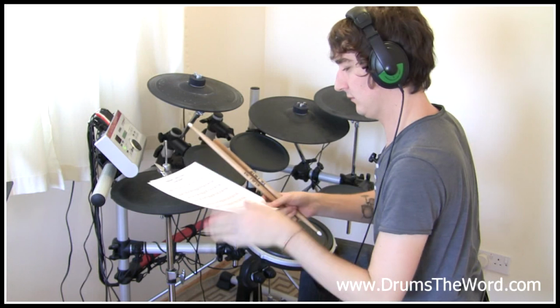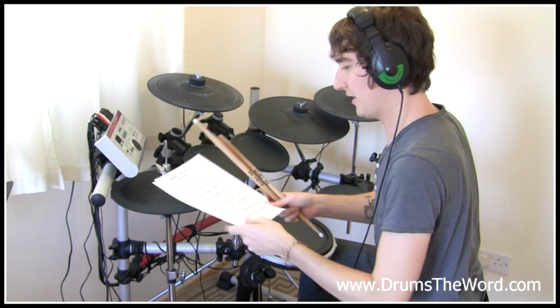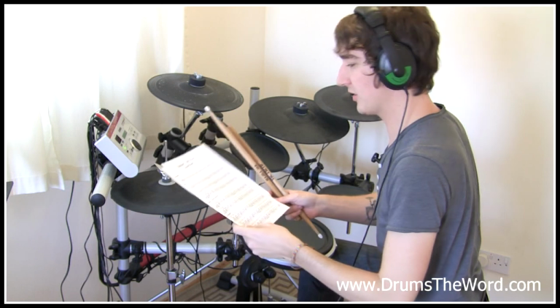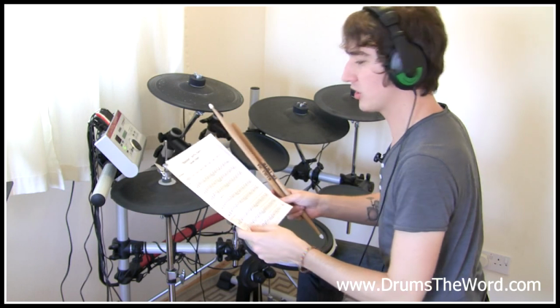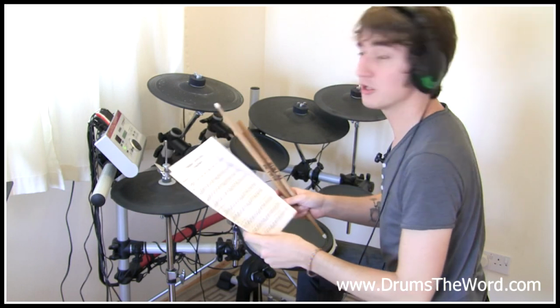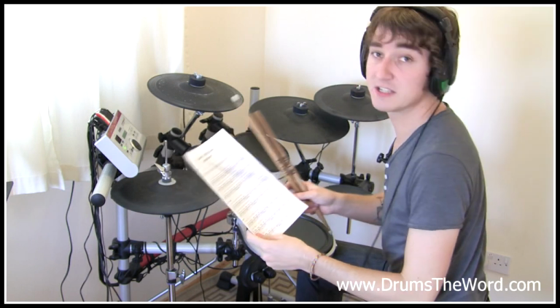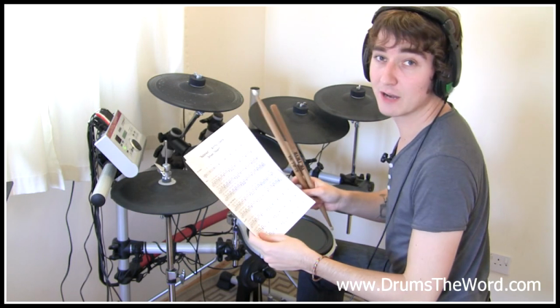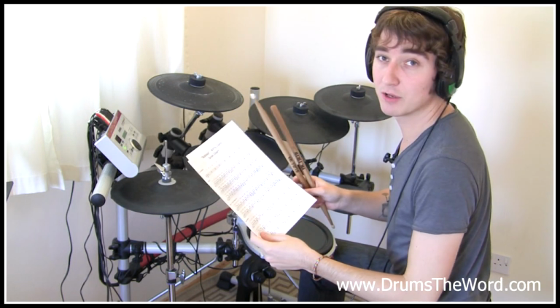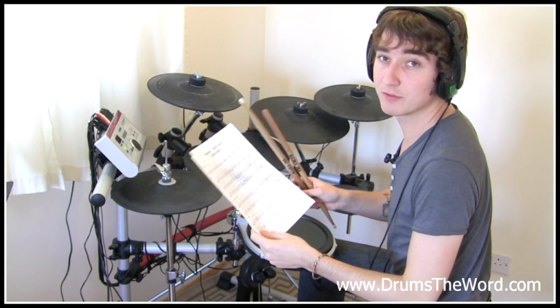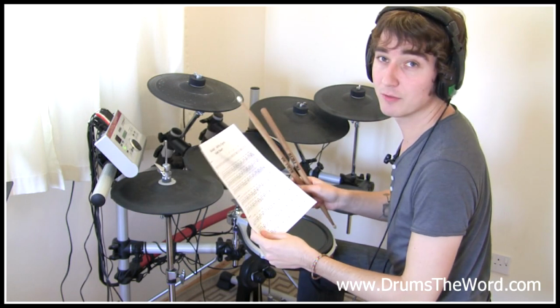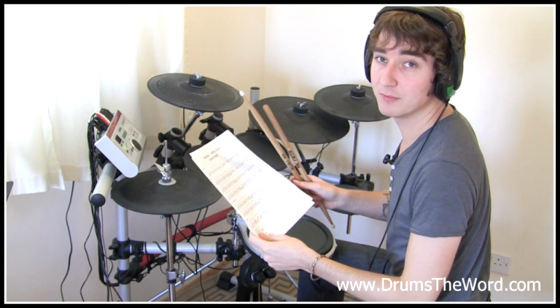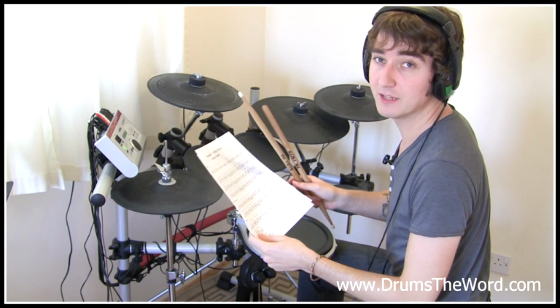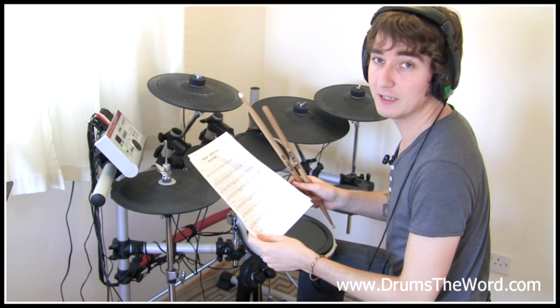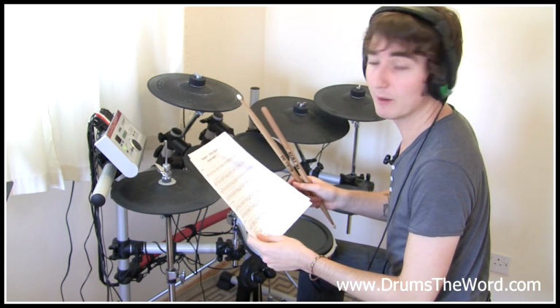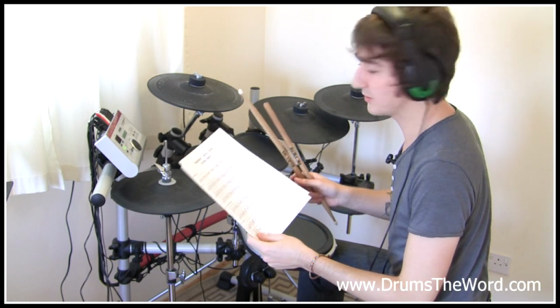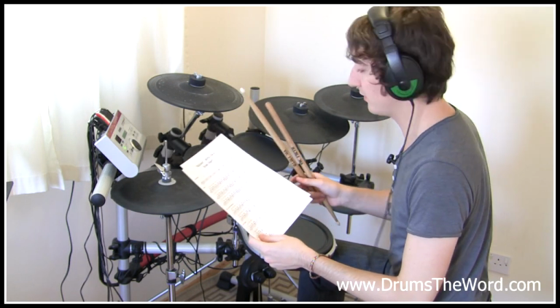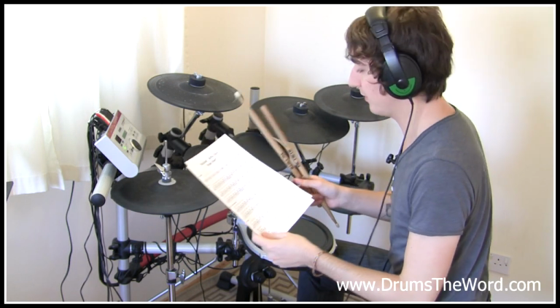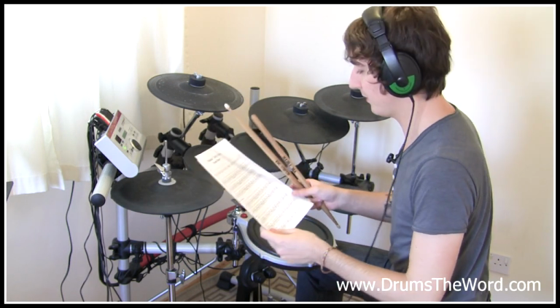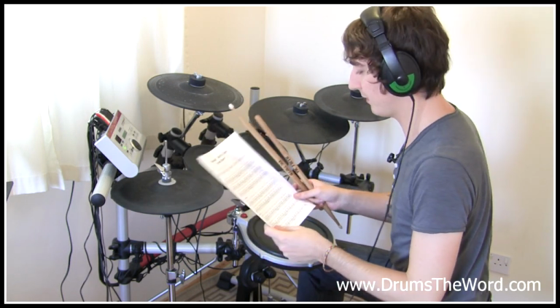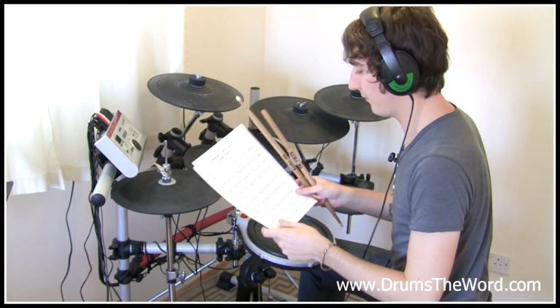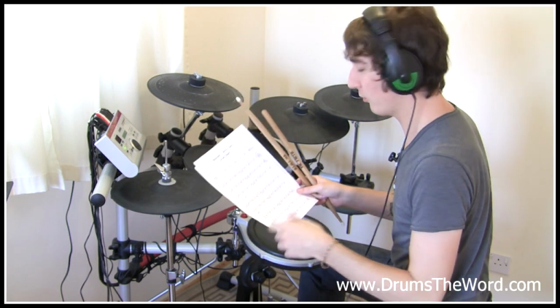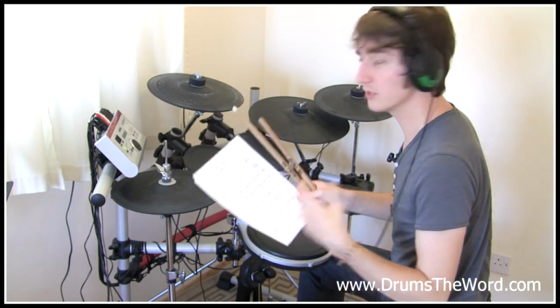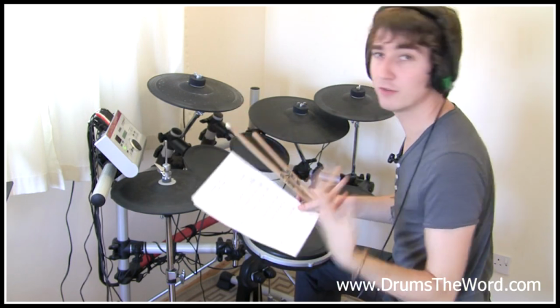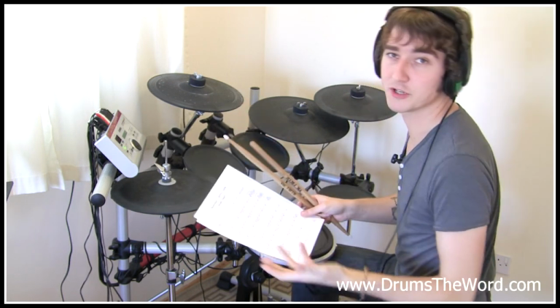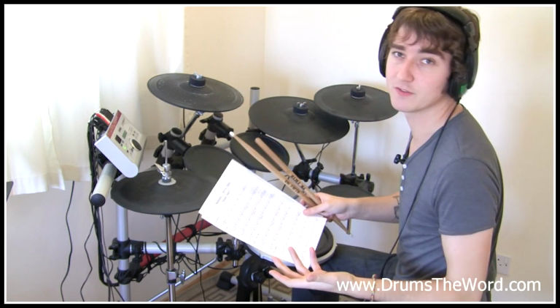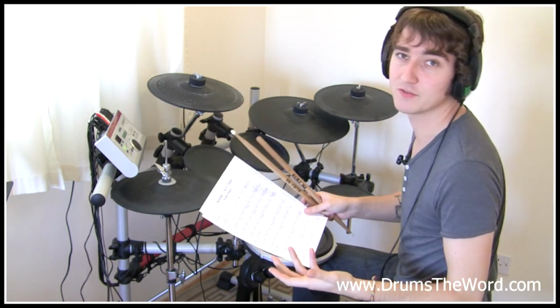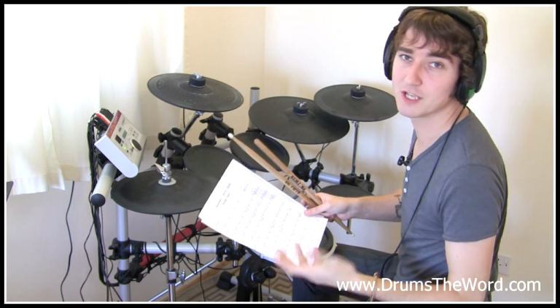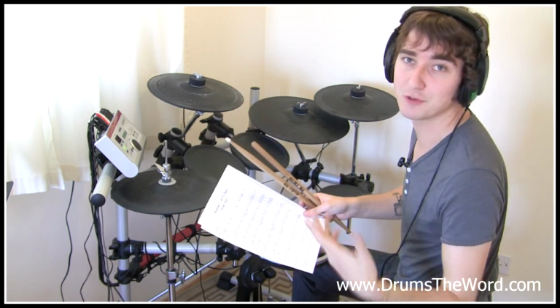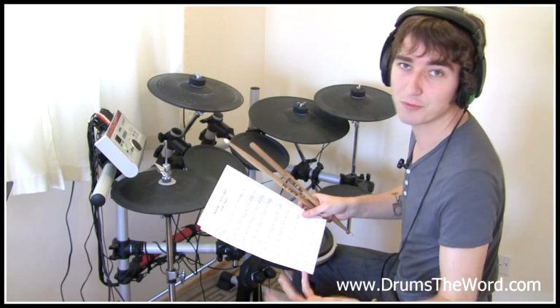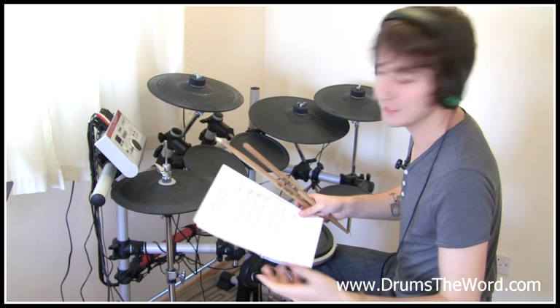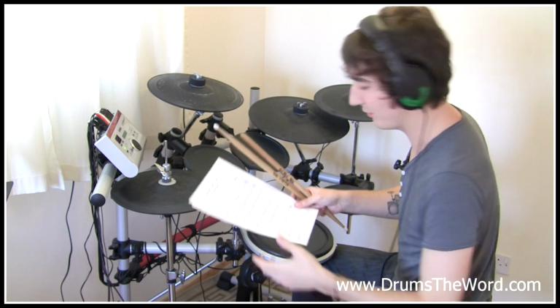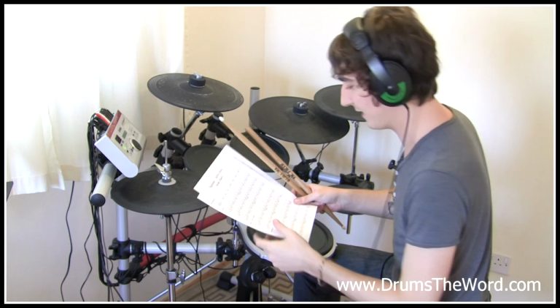This is the chart you can download from the website. If you're watching the full version of this video, you already know that.